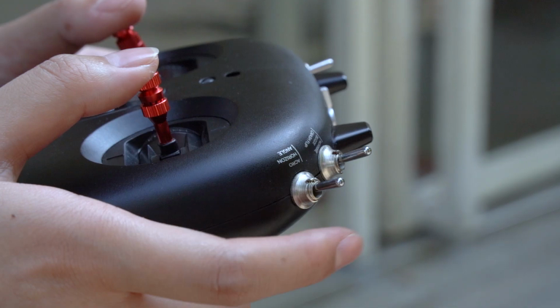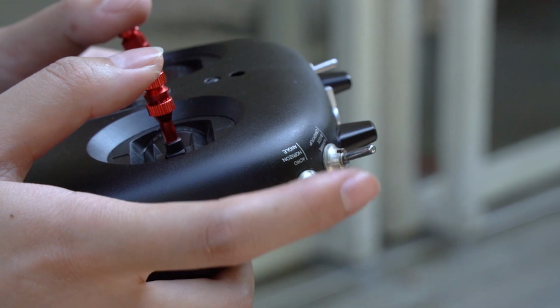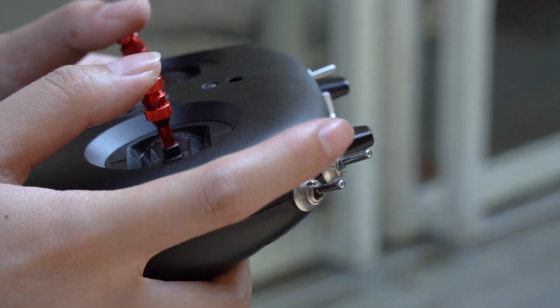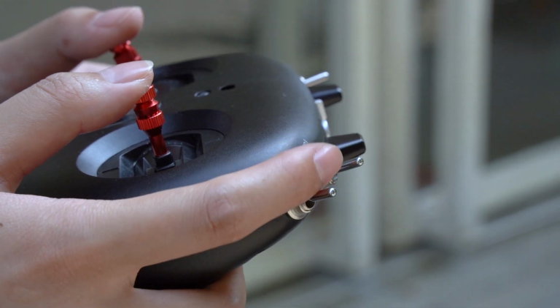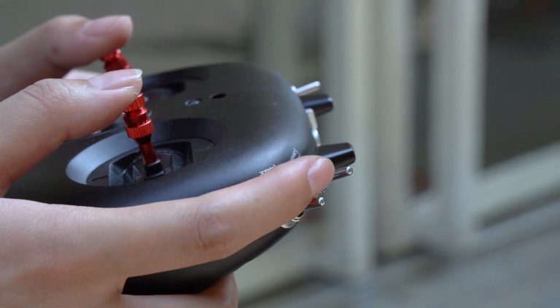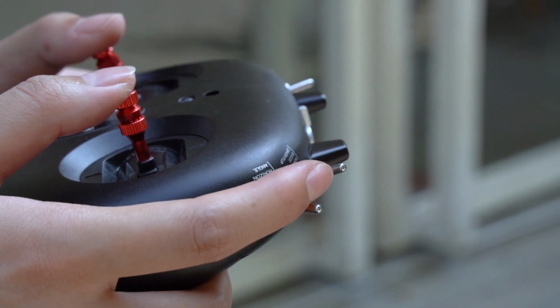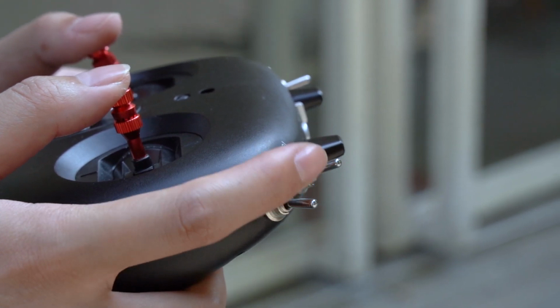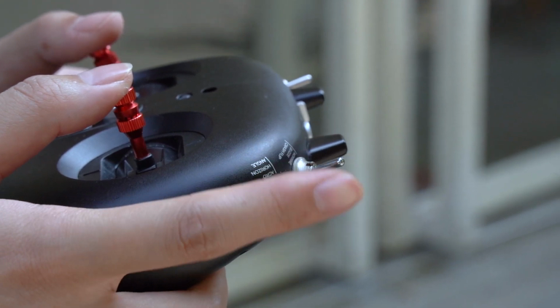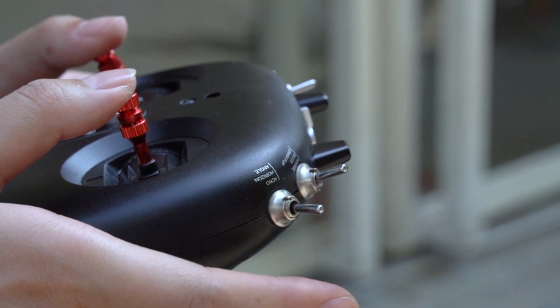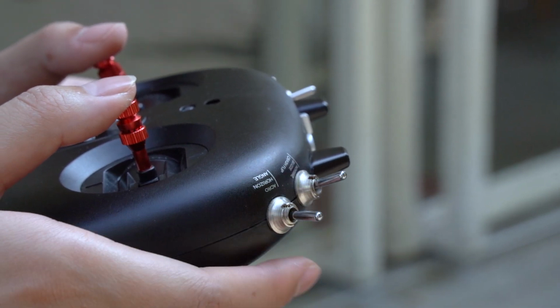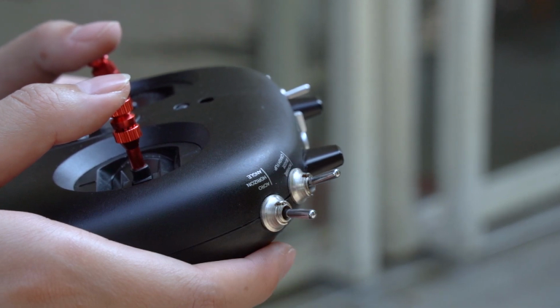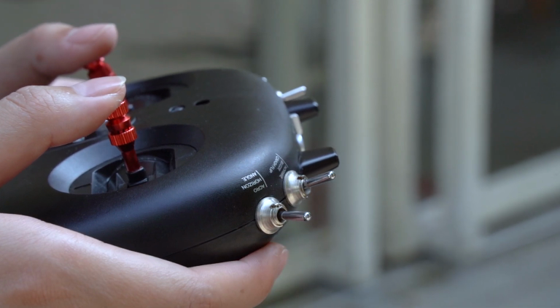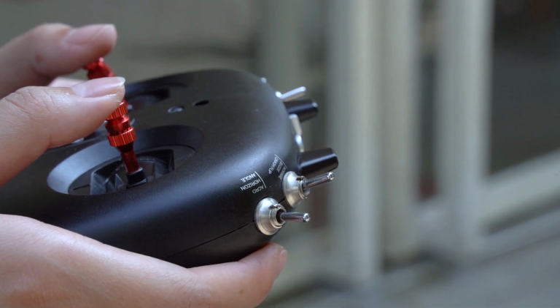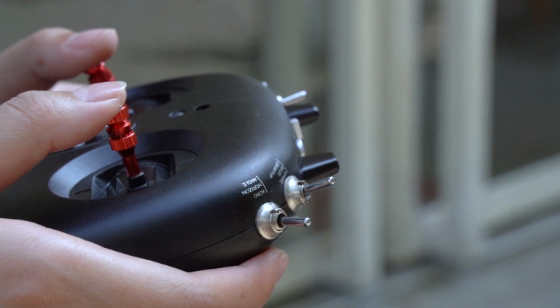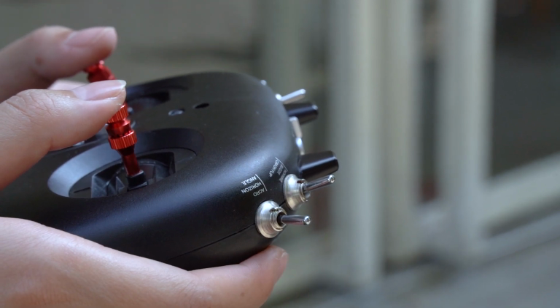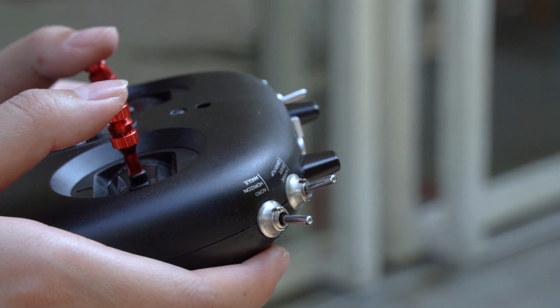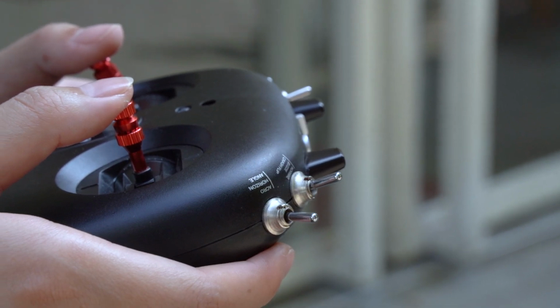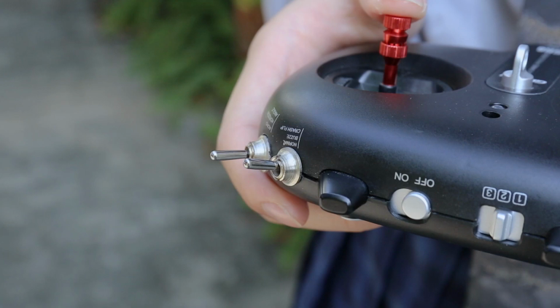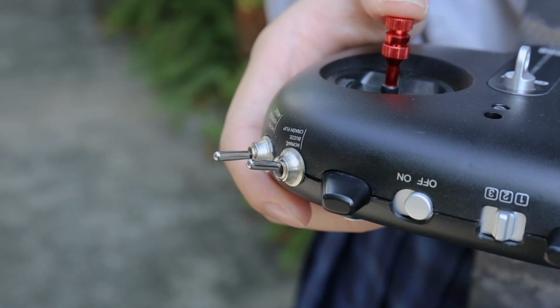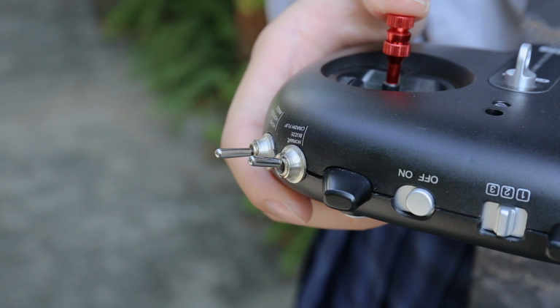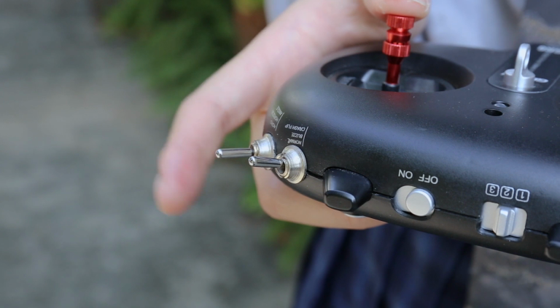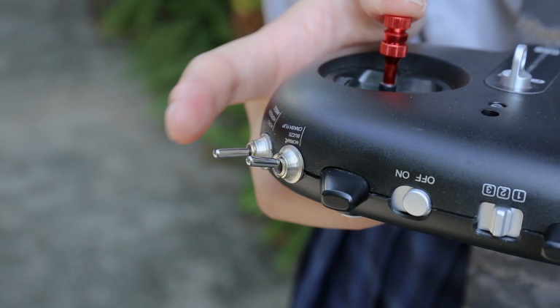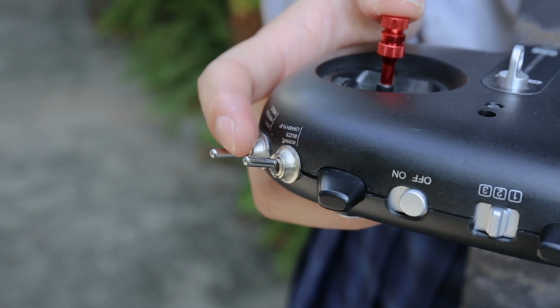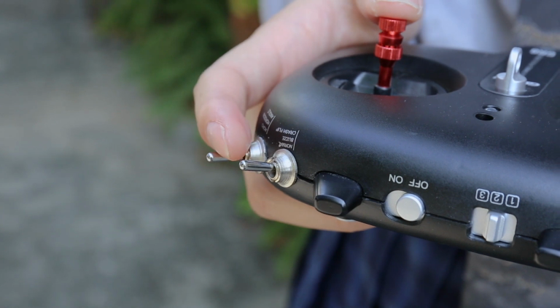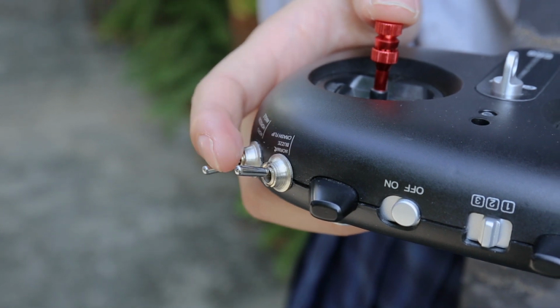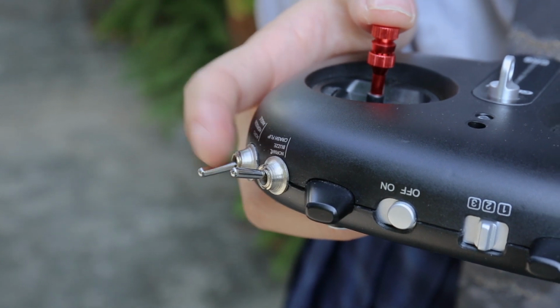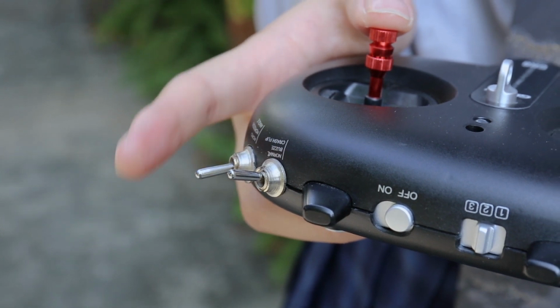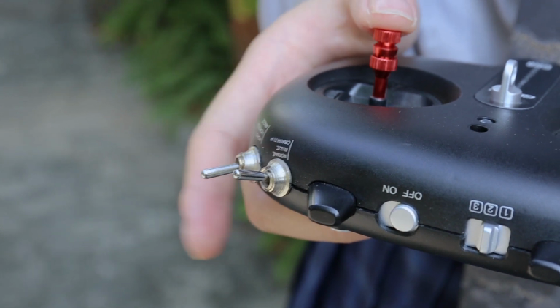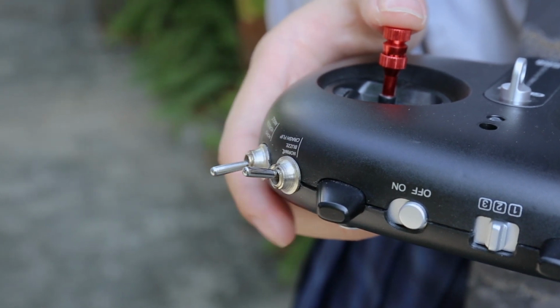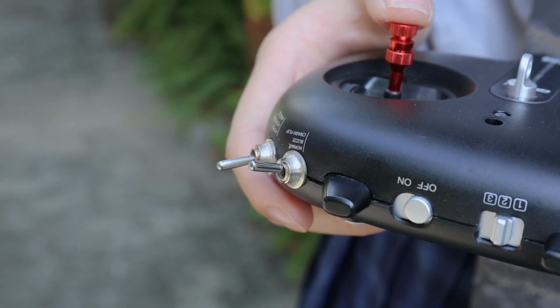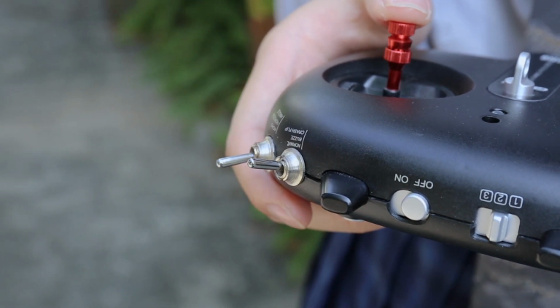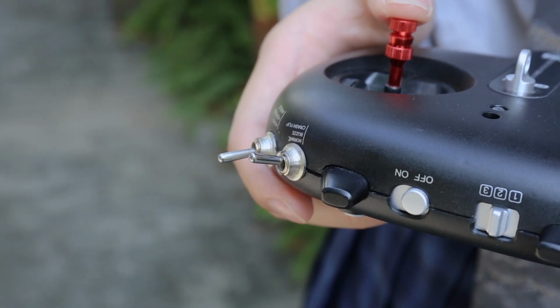You can change the flight mode through the flight mode switch on the remote control while flying. There are three modes available.